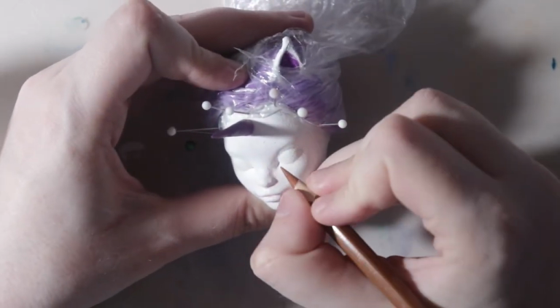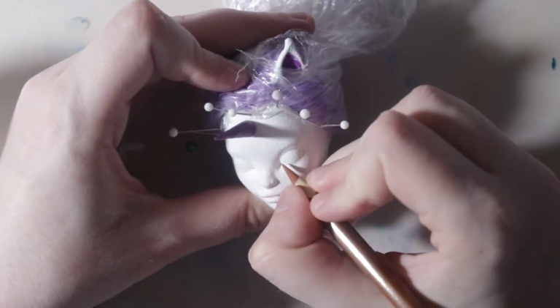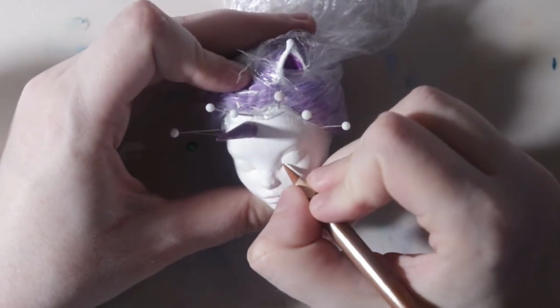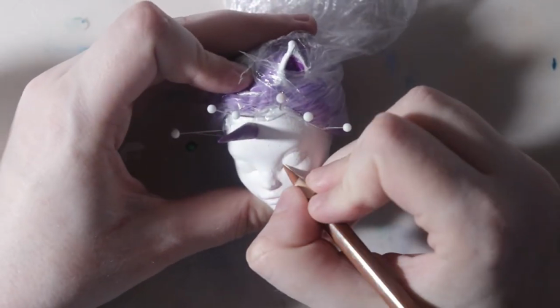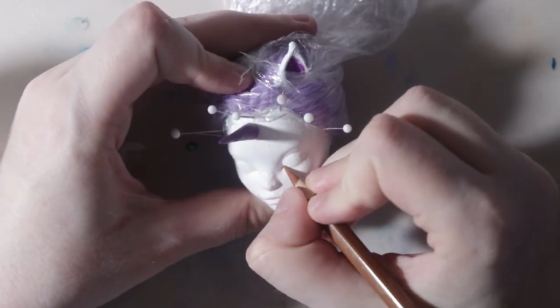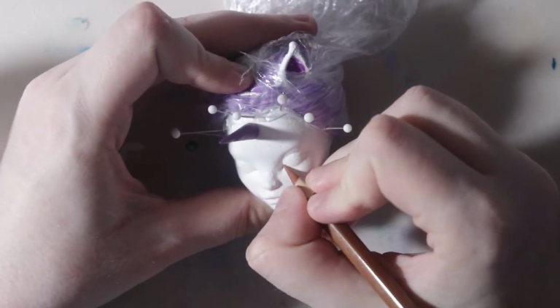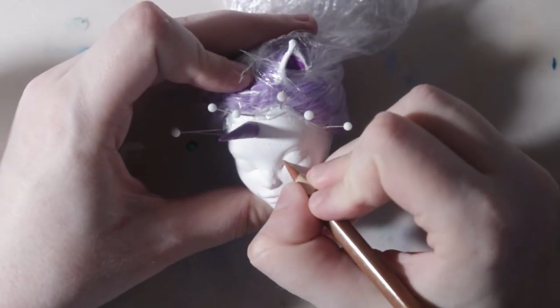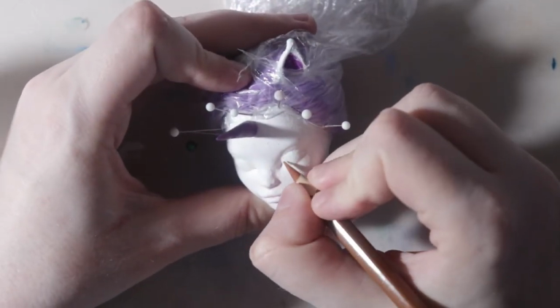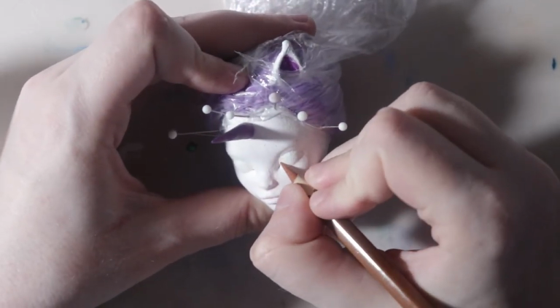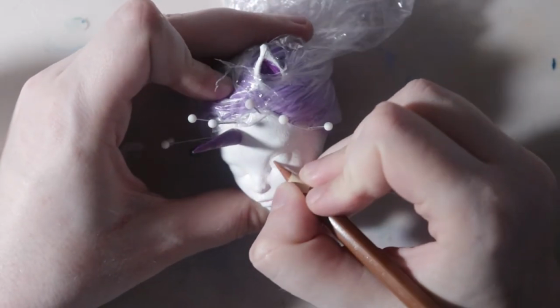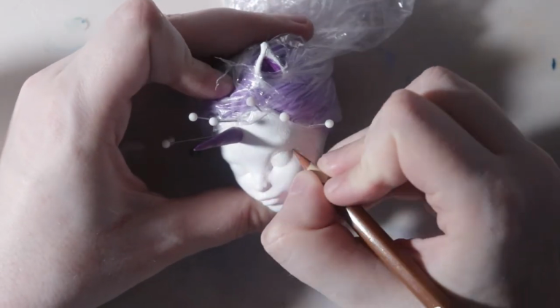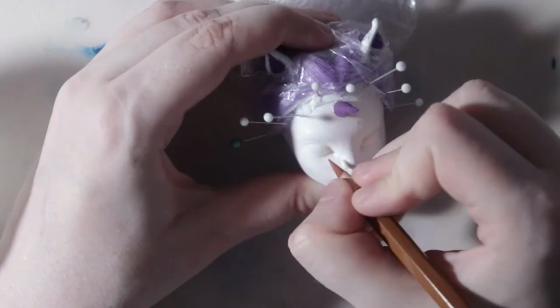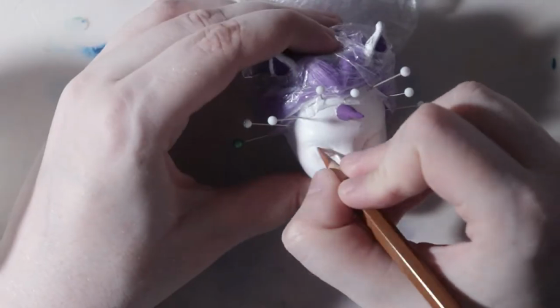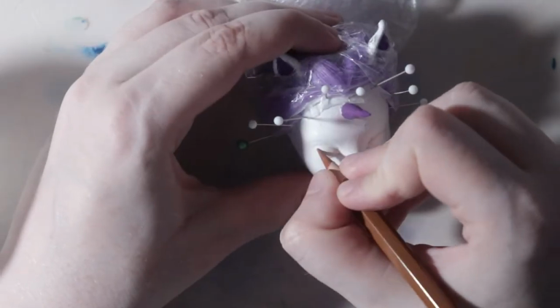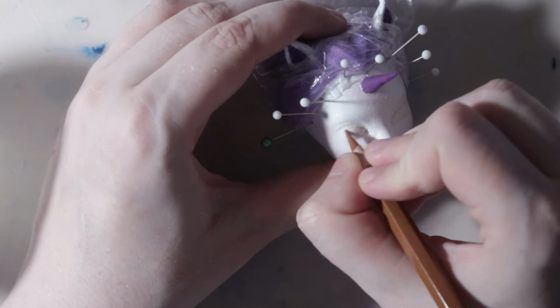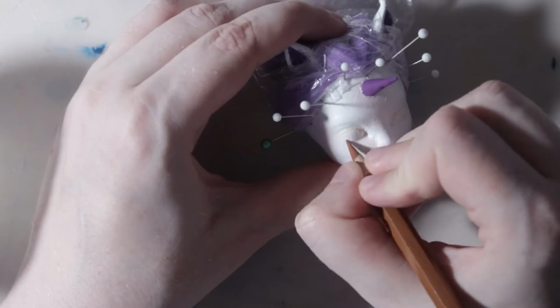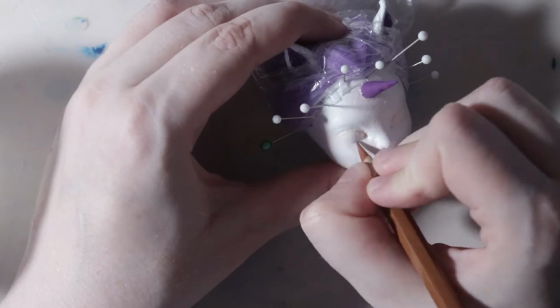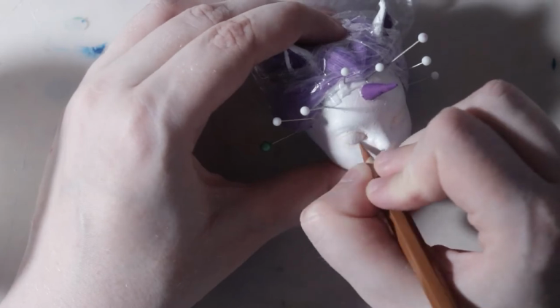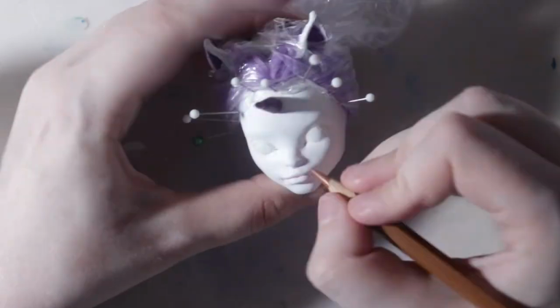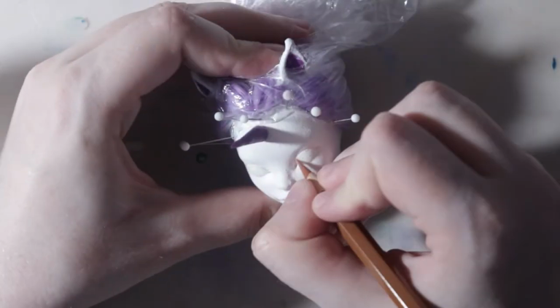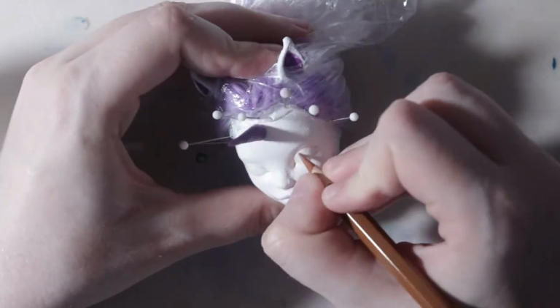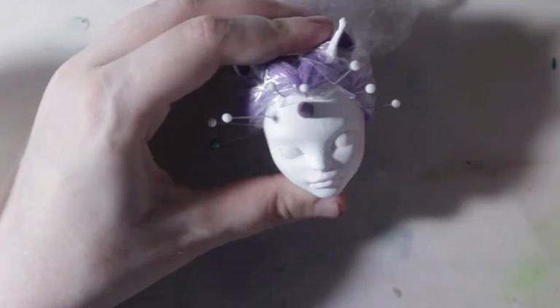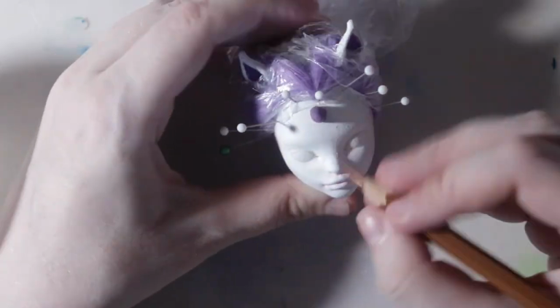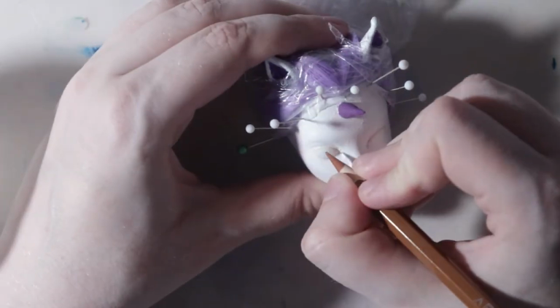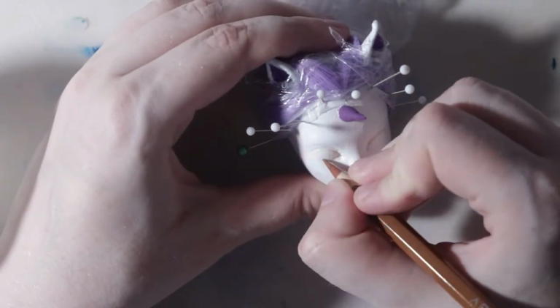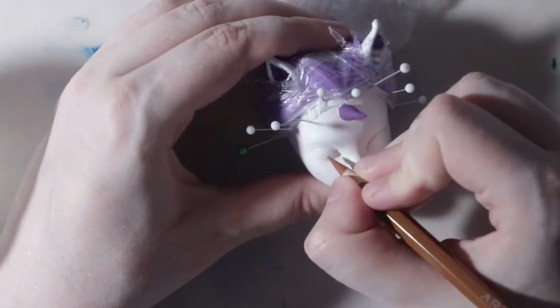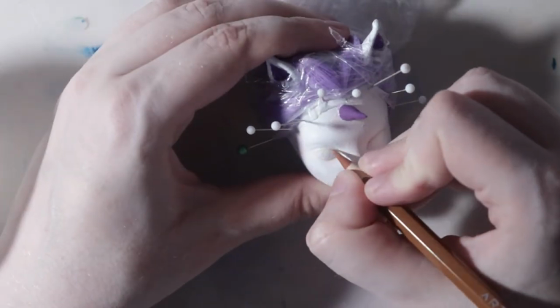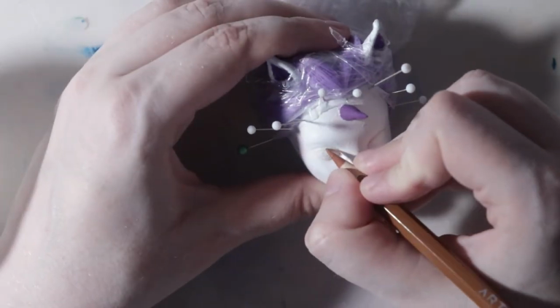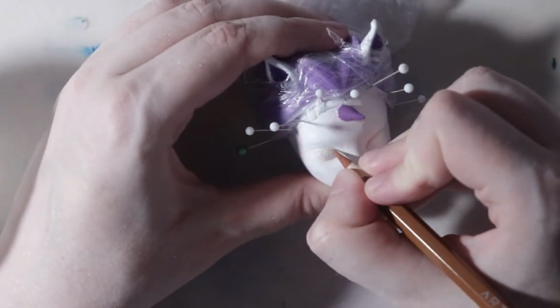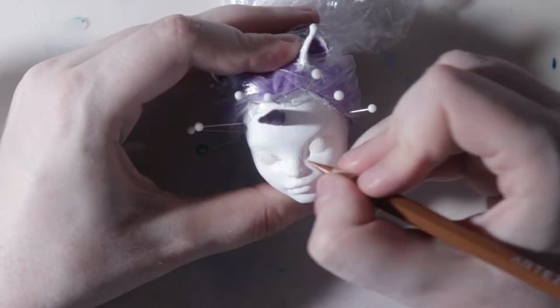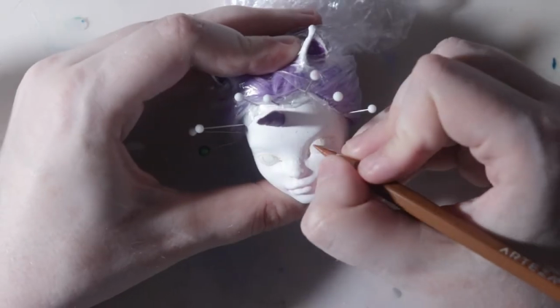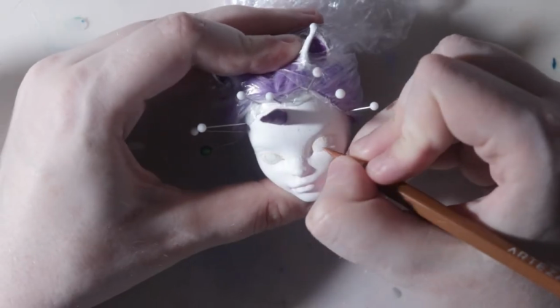I have a photo of Rapidash open on my computer off-screen so I could reference the colors.